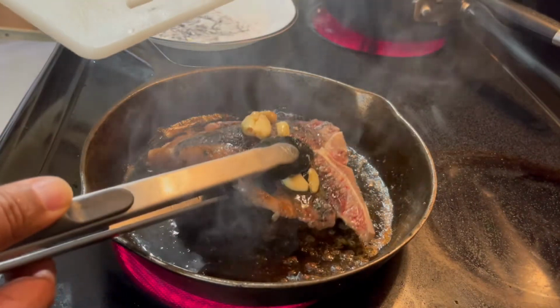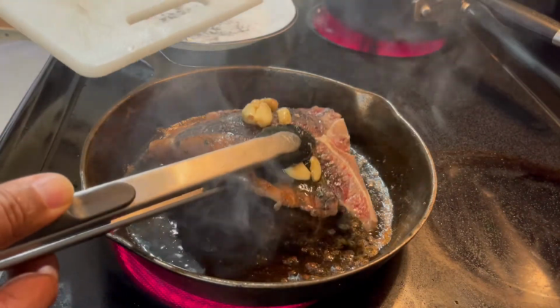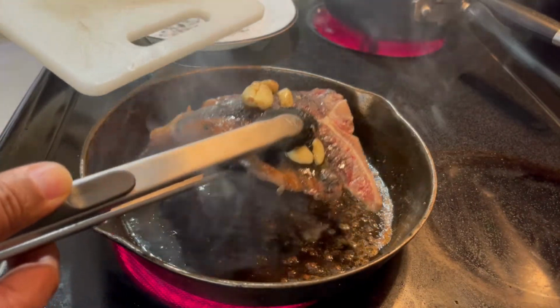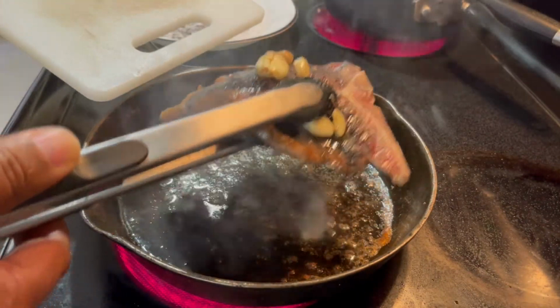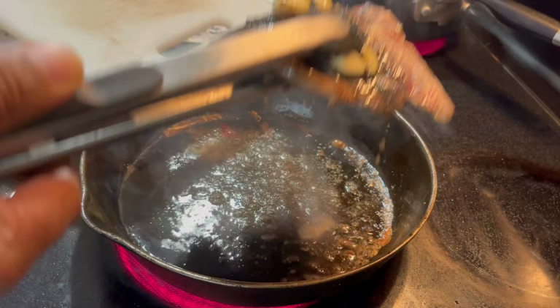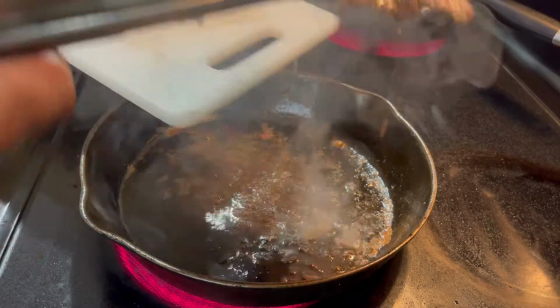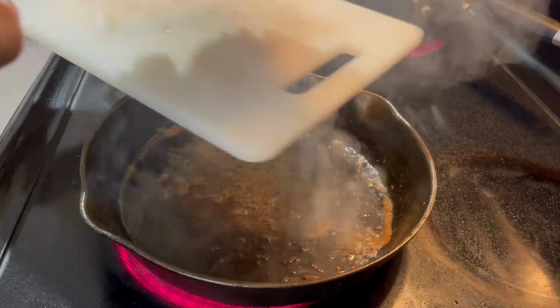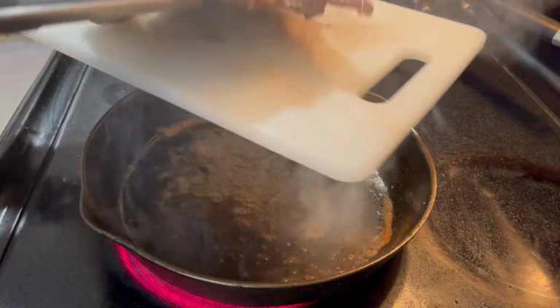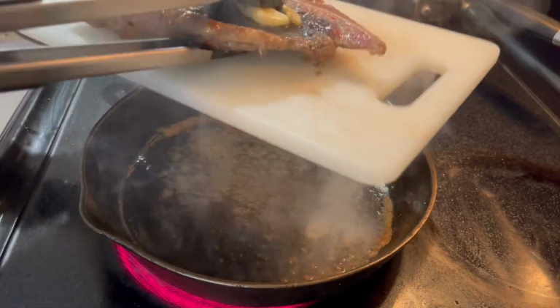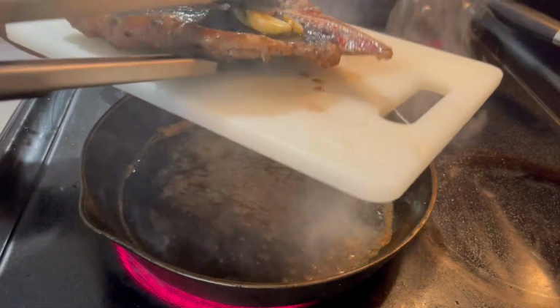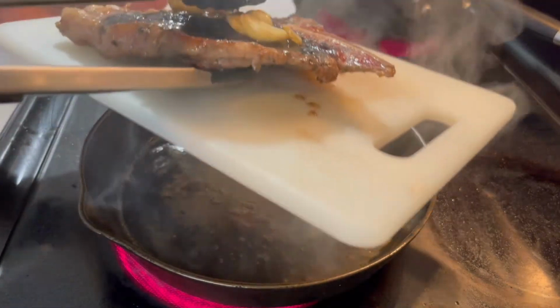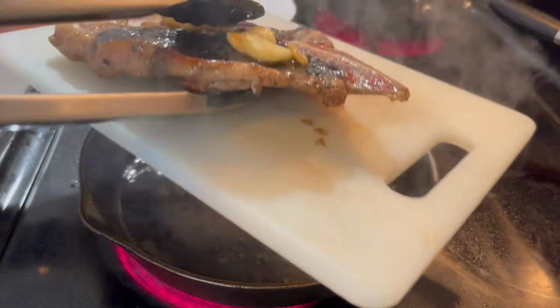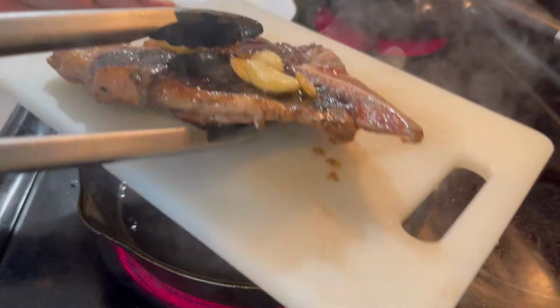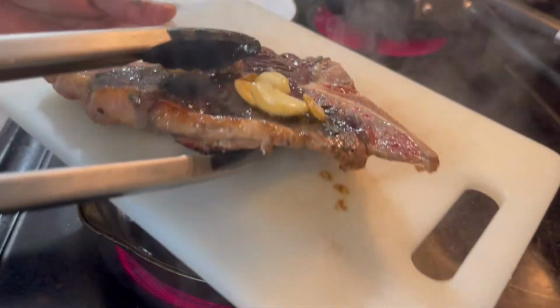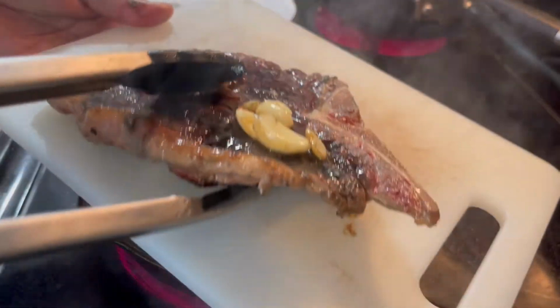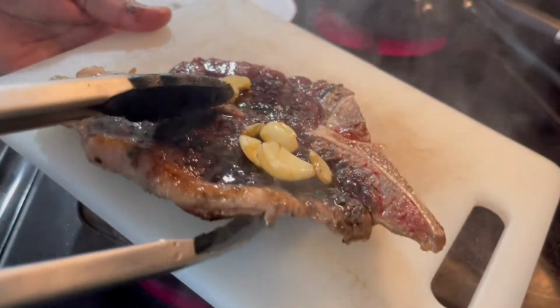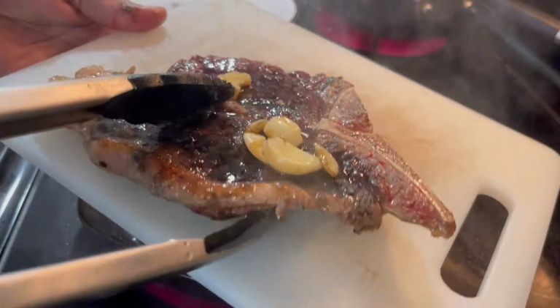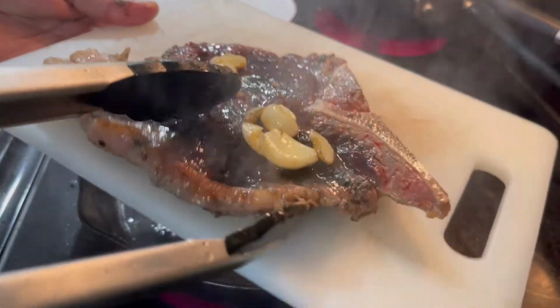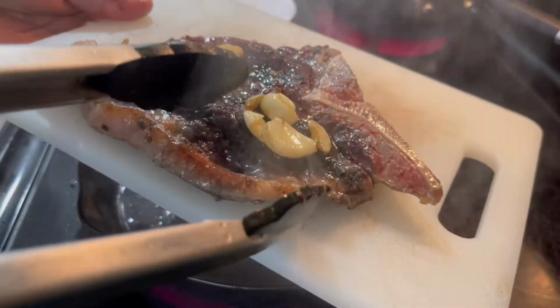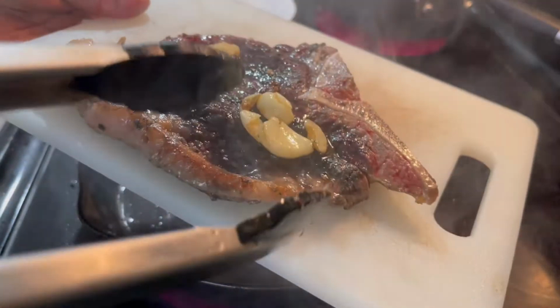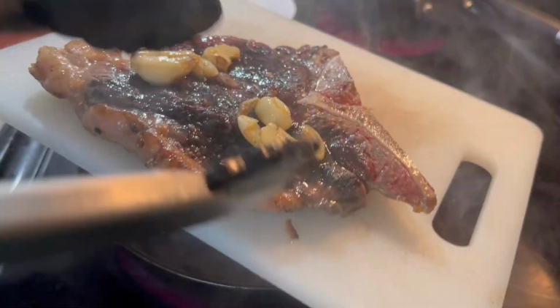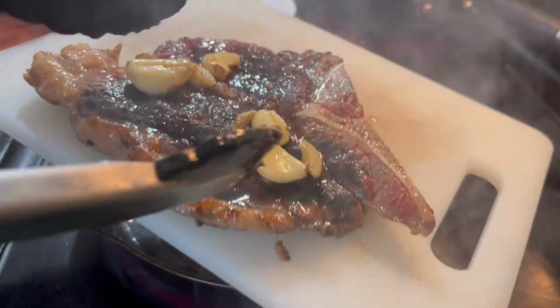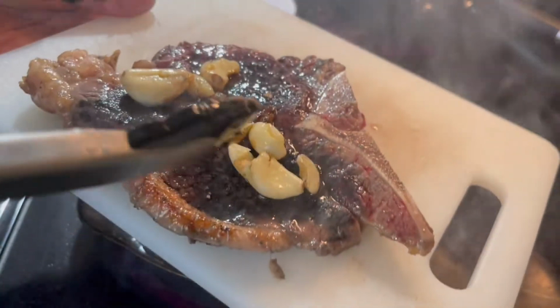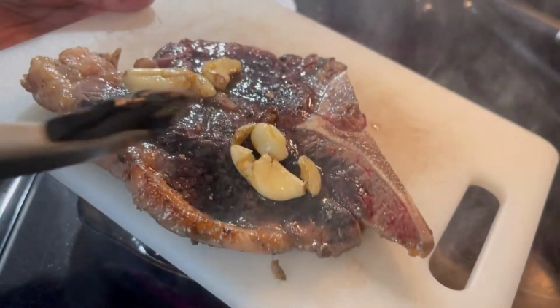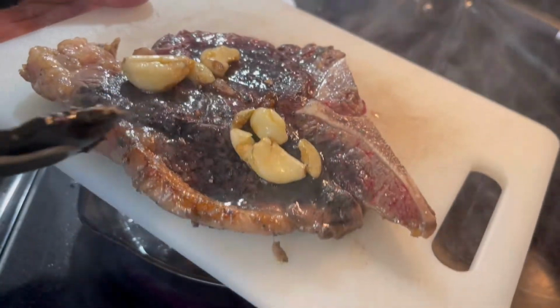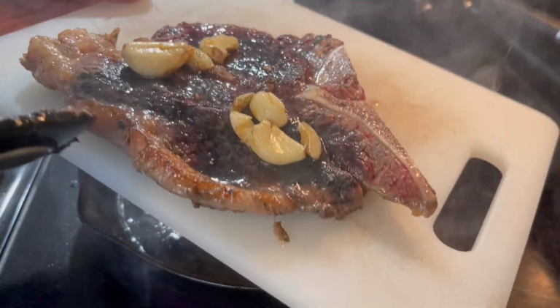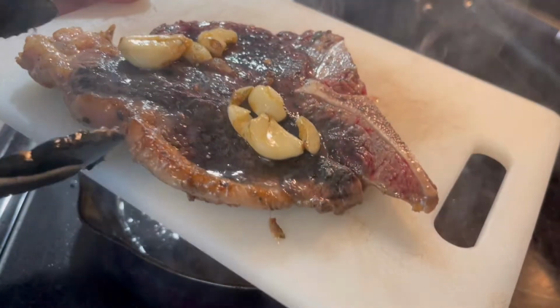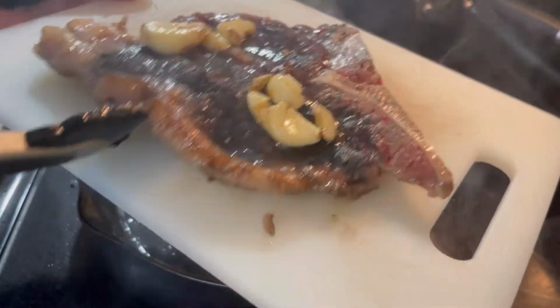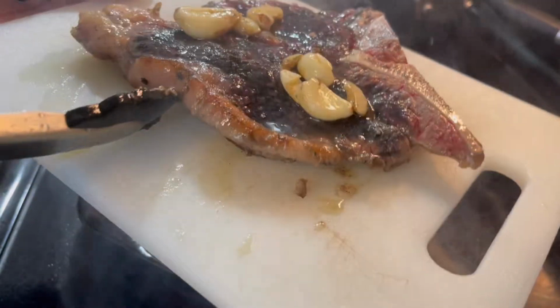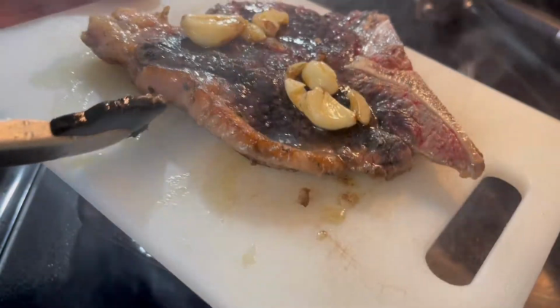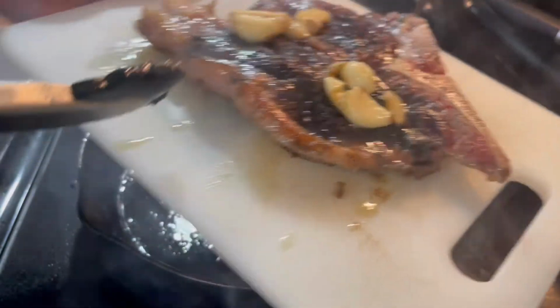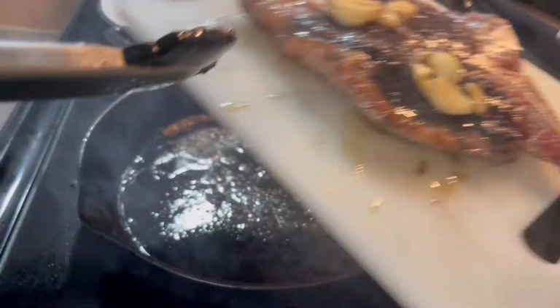Take it out and let it rest for about five to eight minutes.